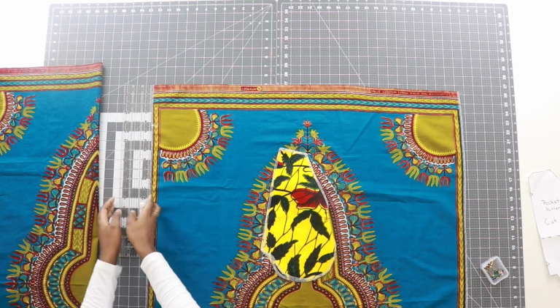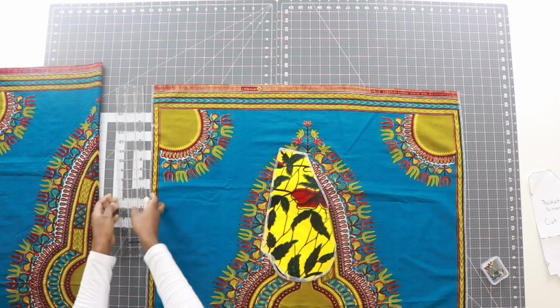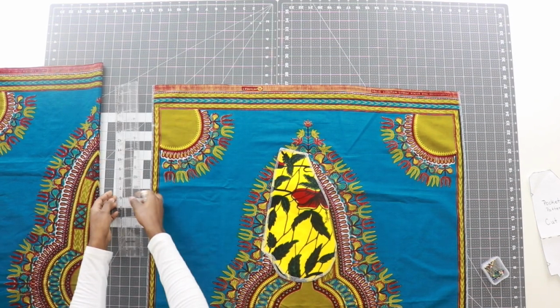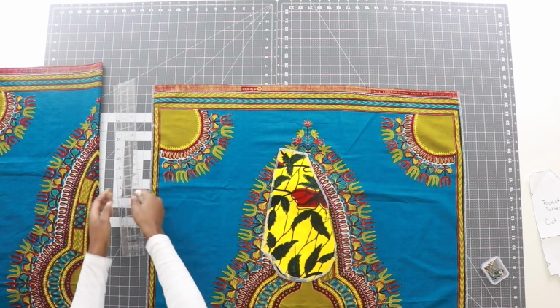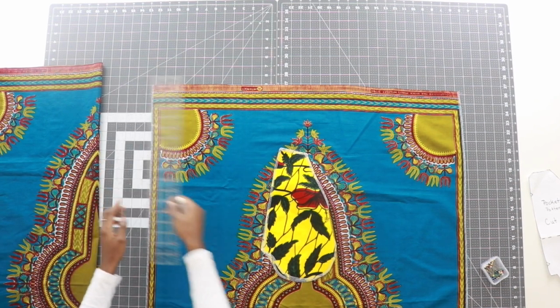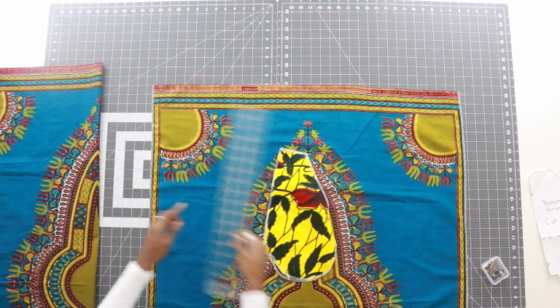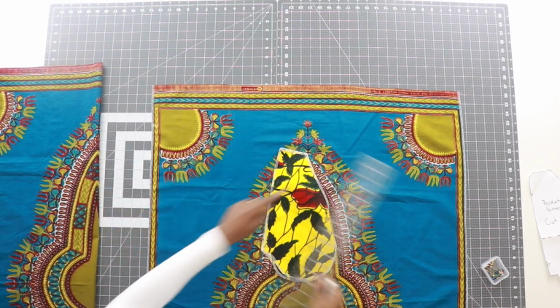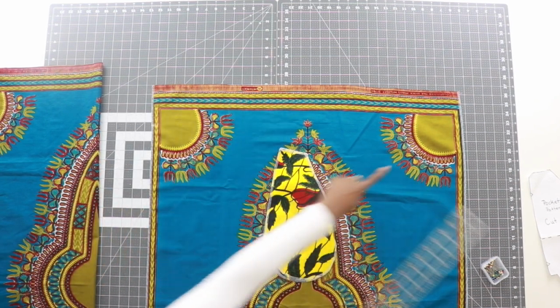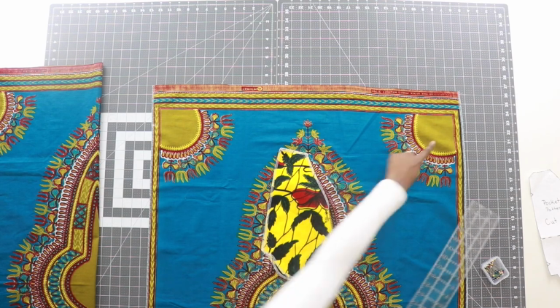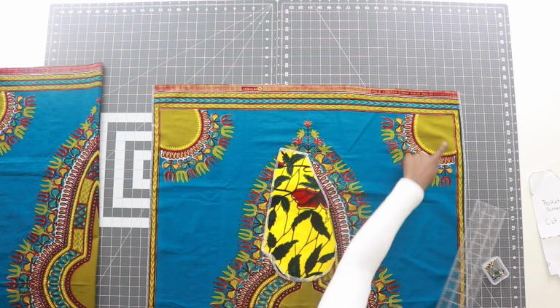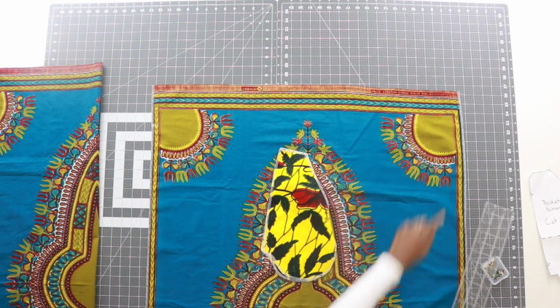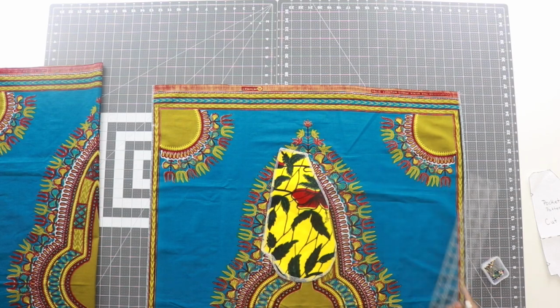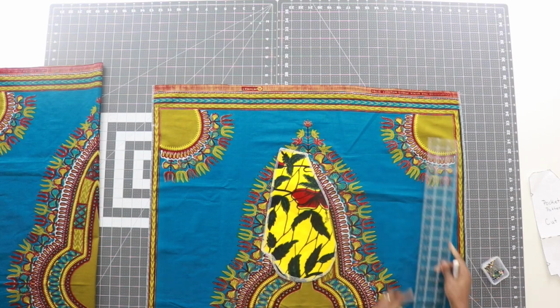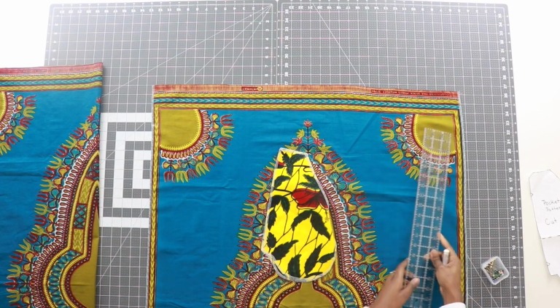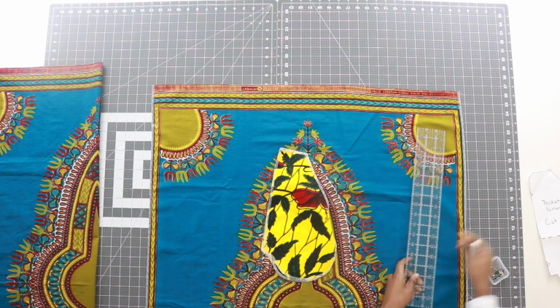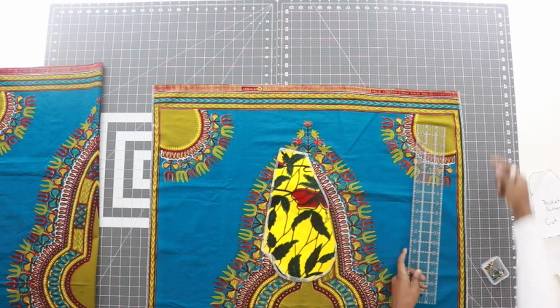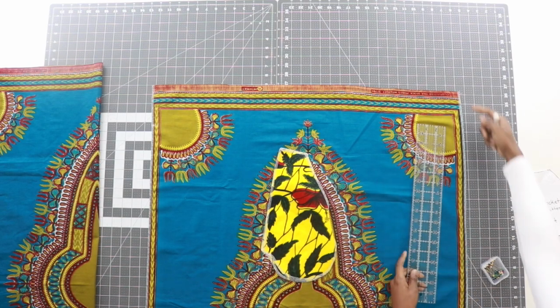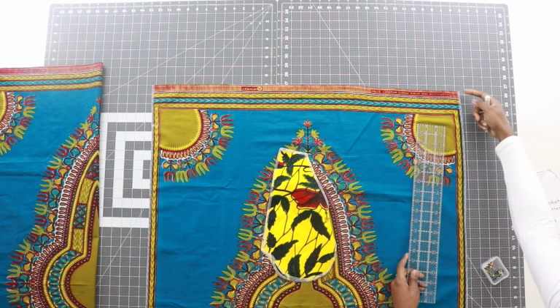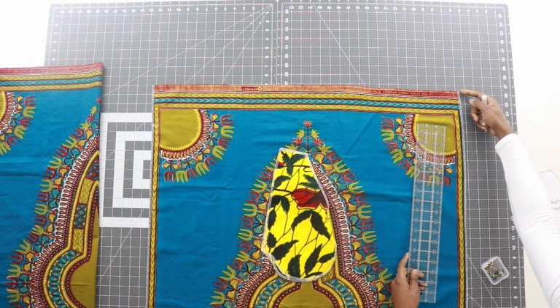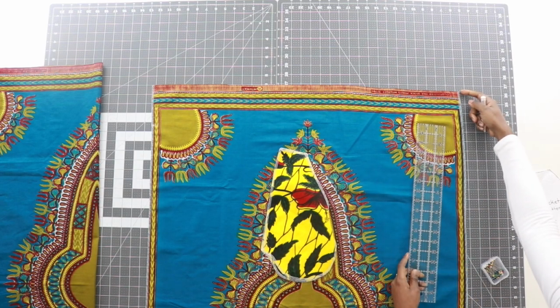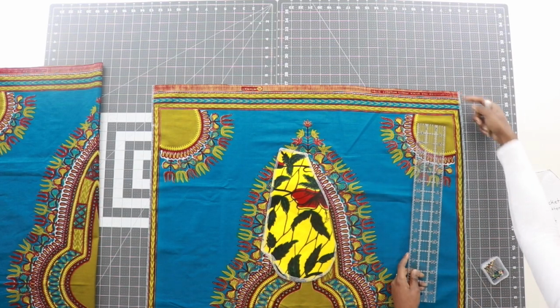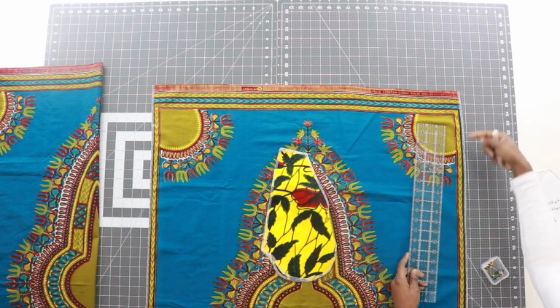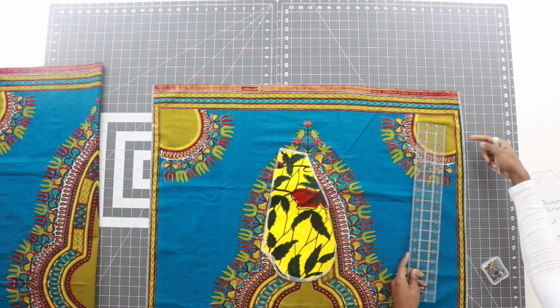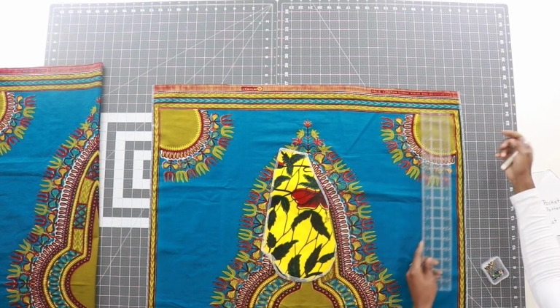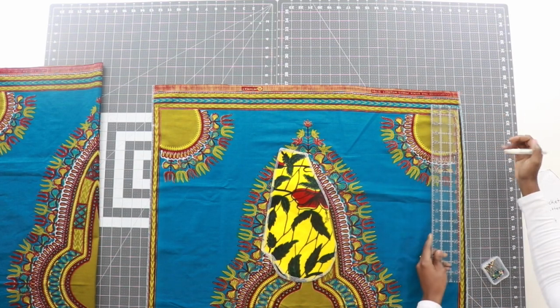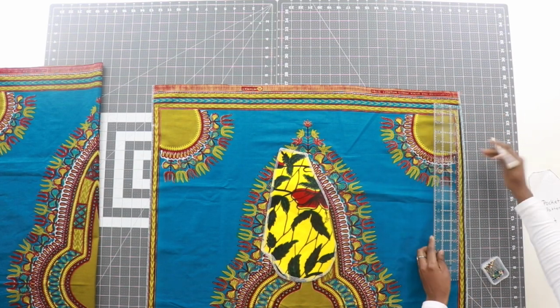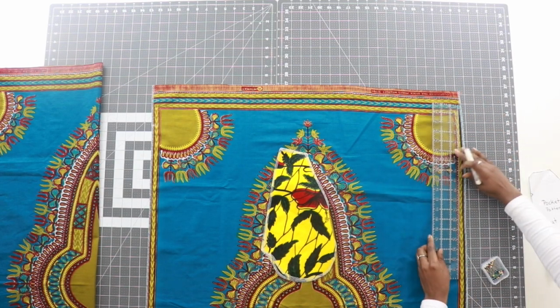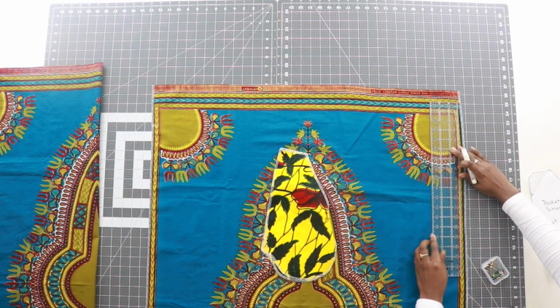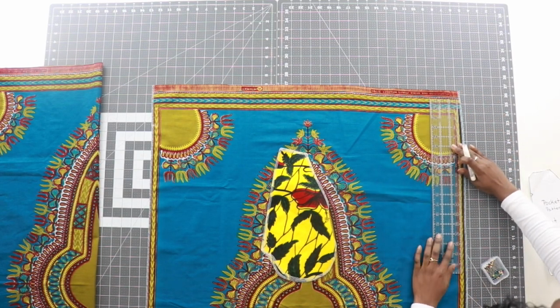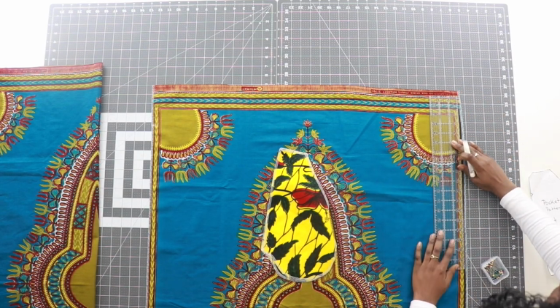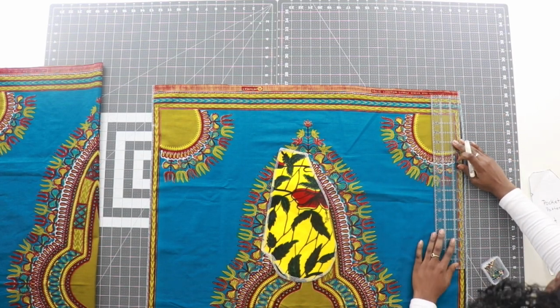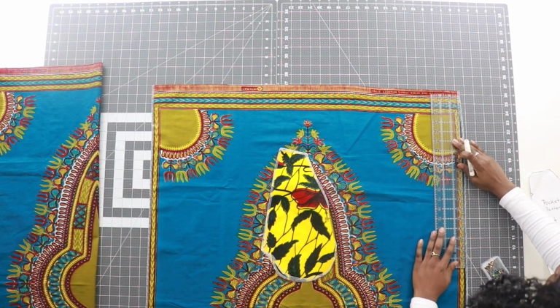You want to do that to the other side as well — measure down 4½ inches and make a mark.